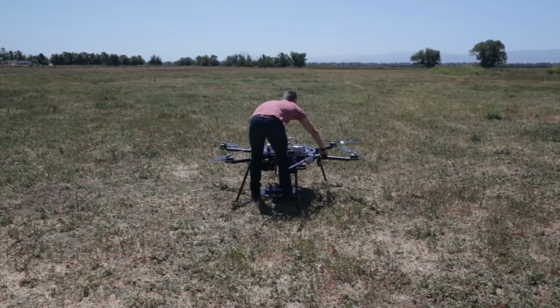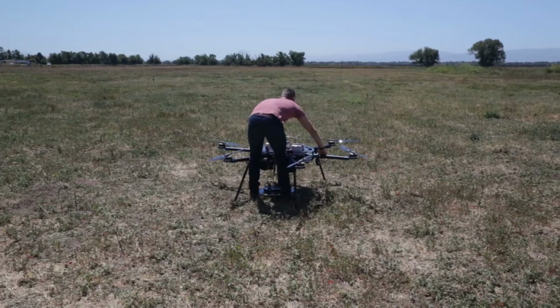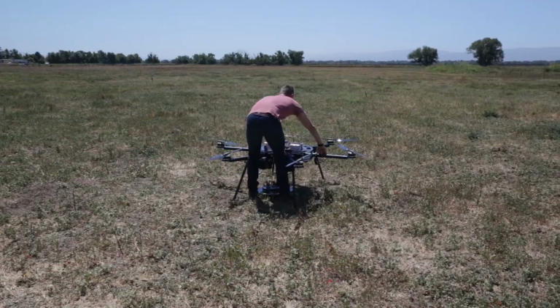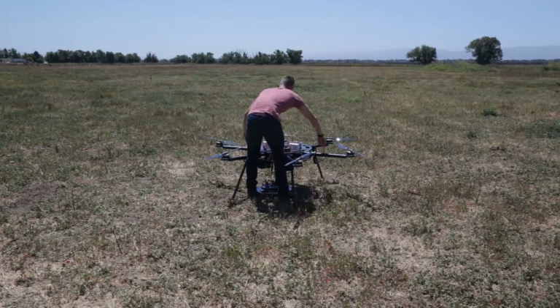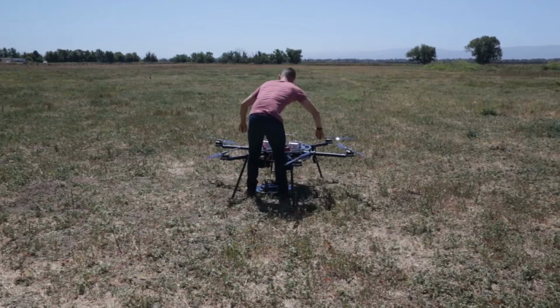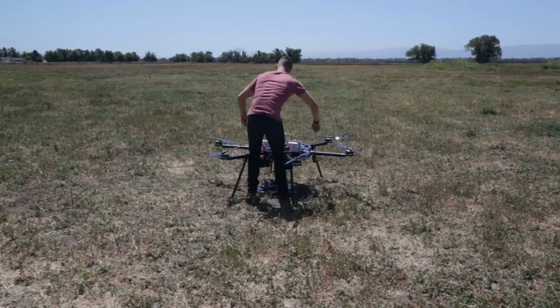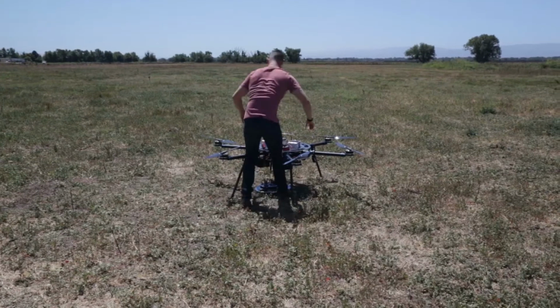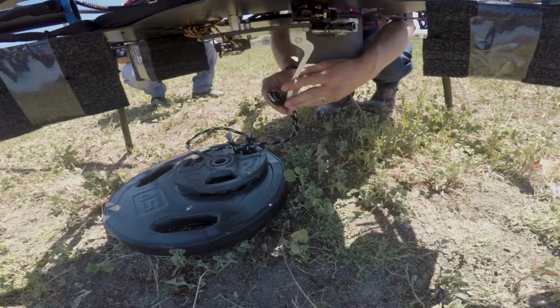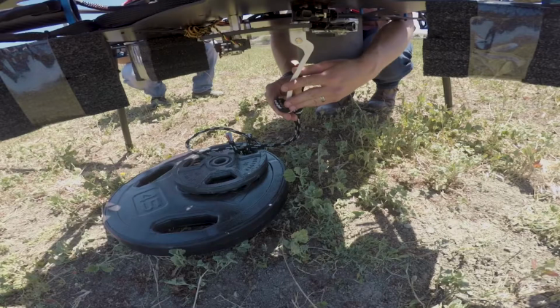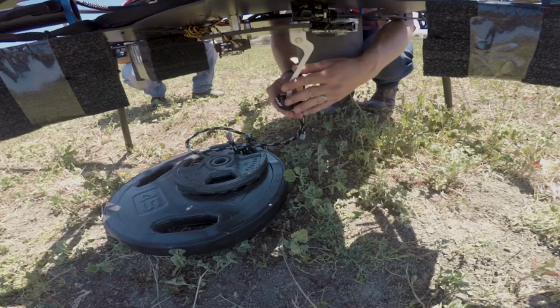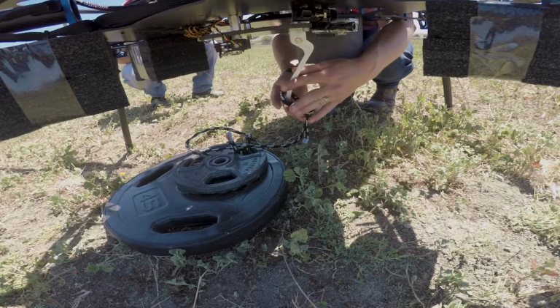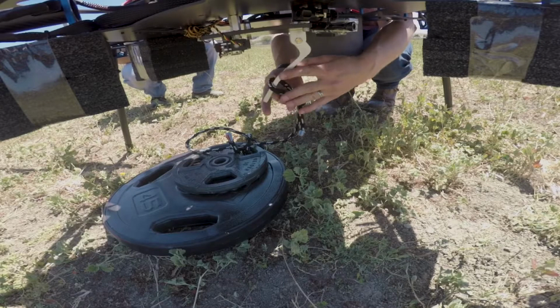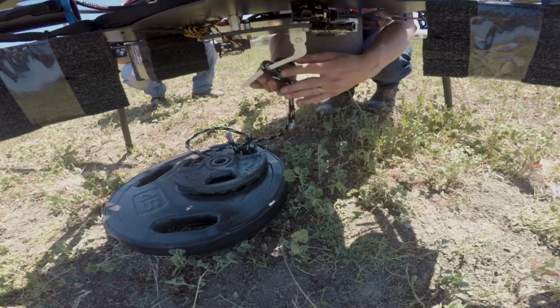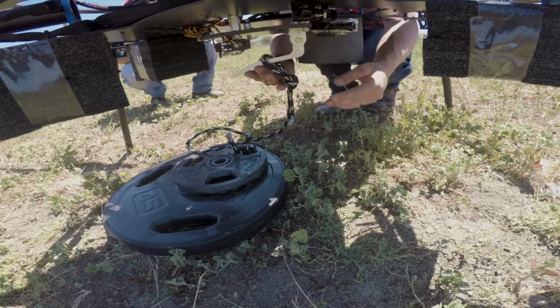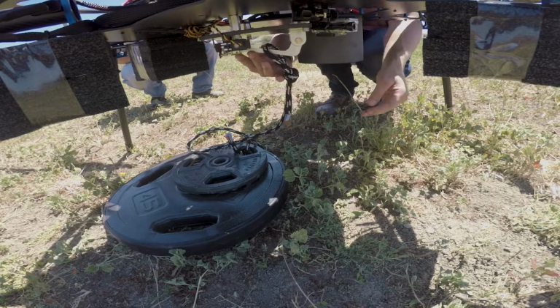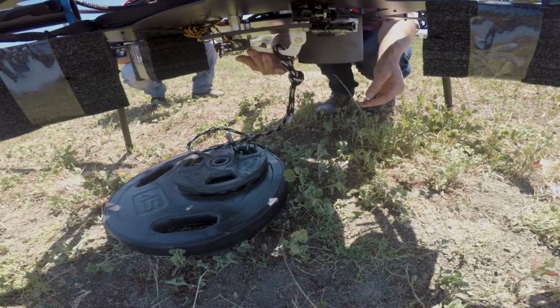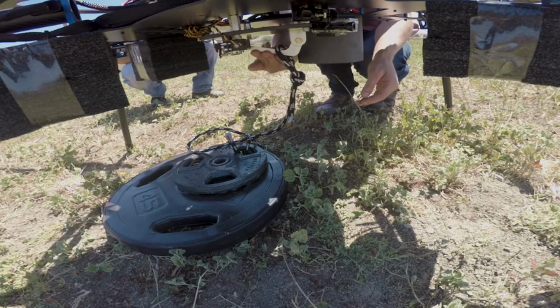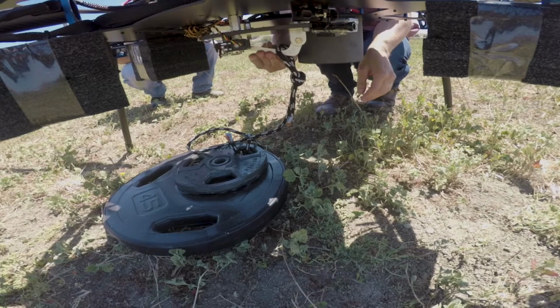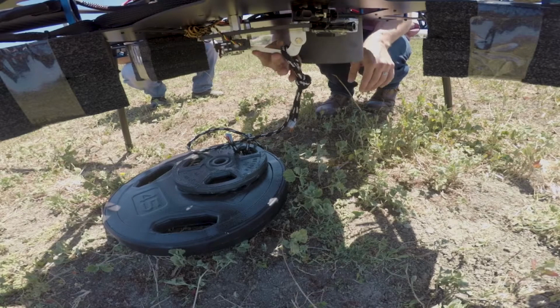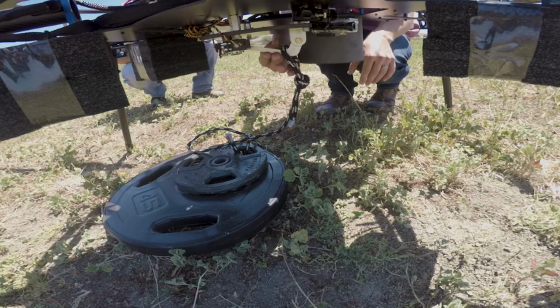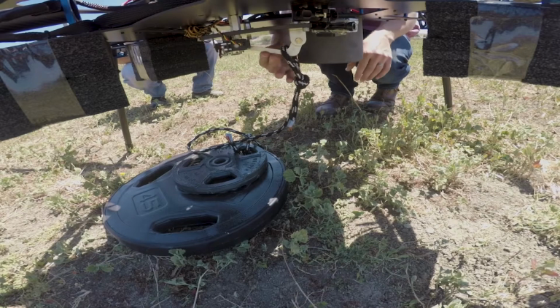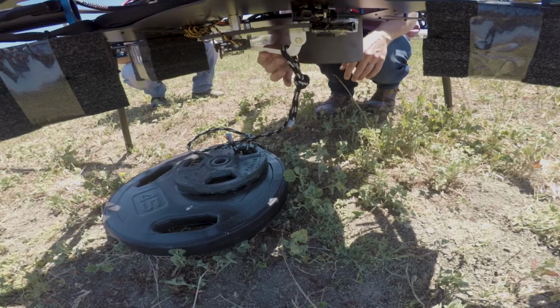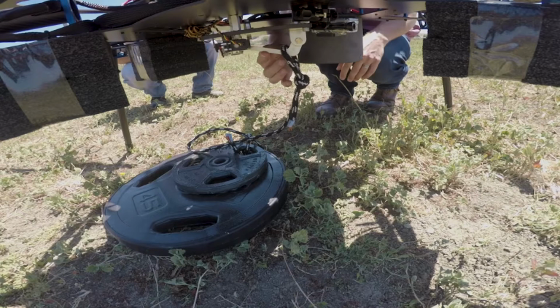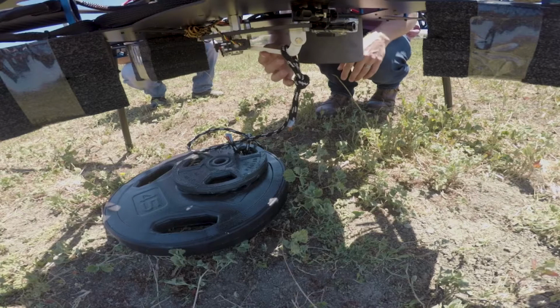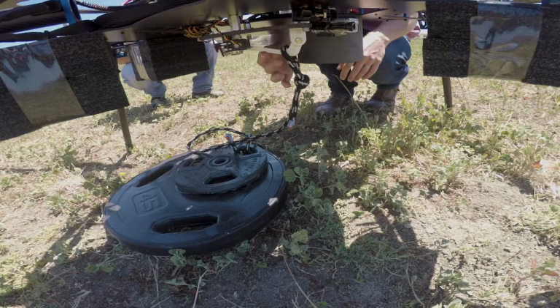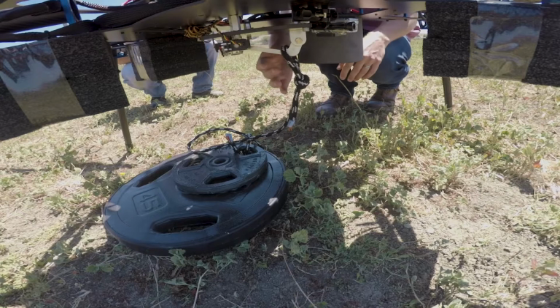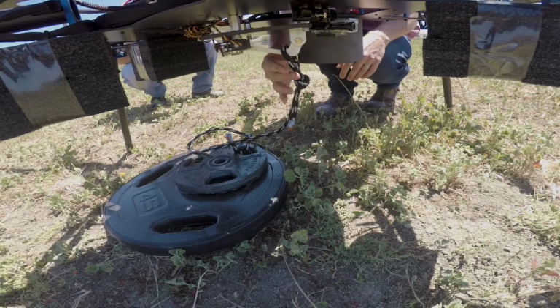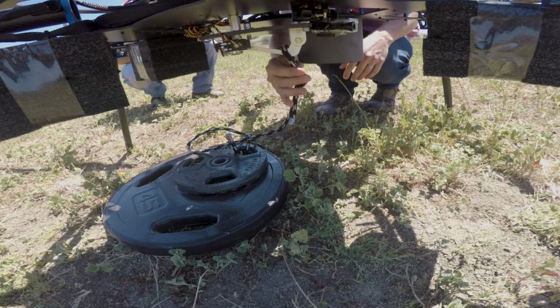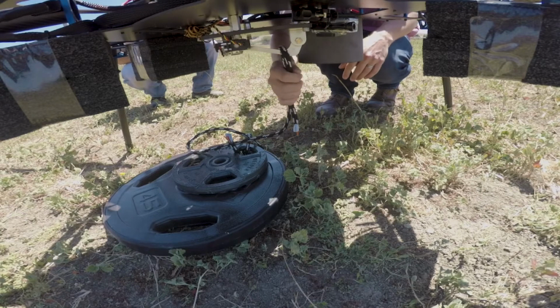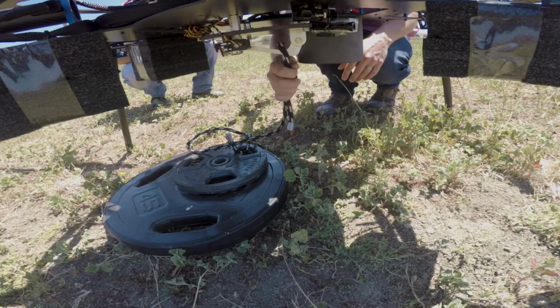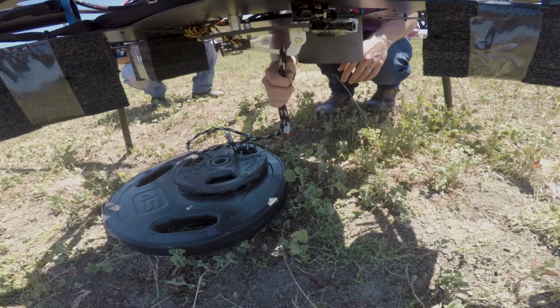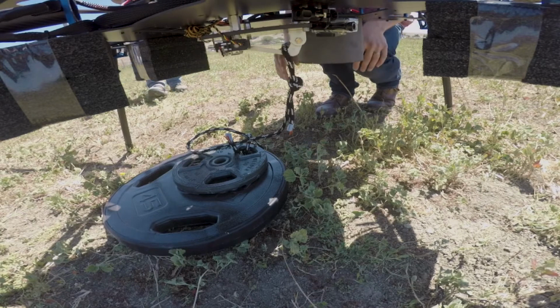The goal is to see how our tuning and autopilot deal with the drop, and see how quickly our drone is able to react to the weight change.